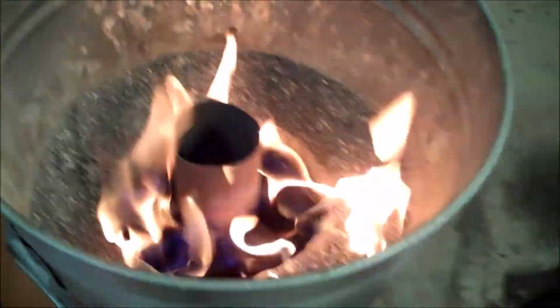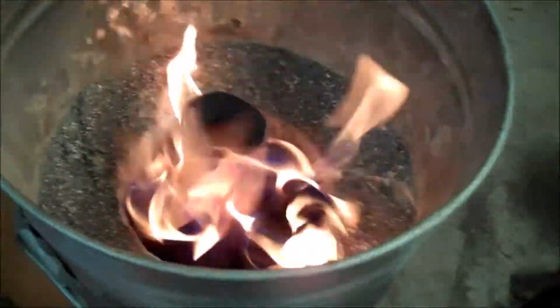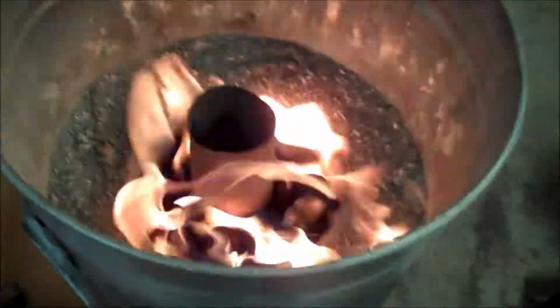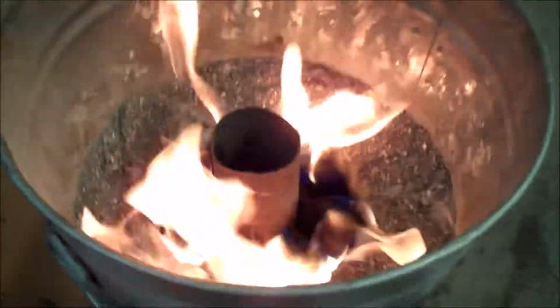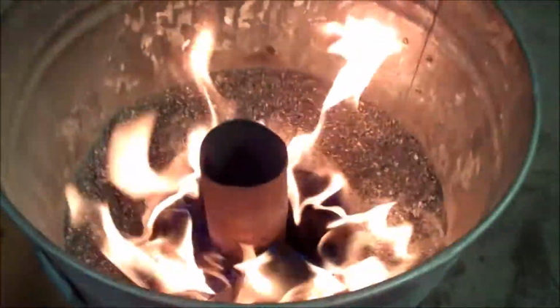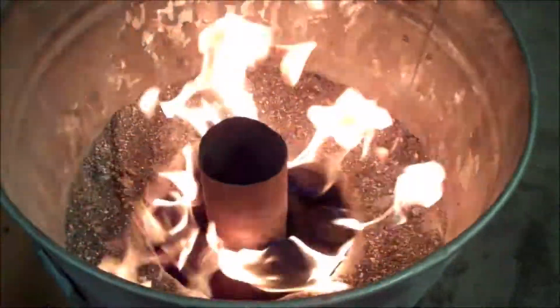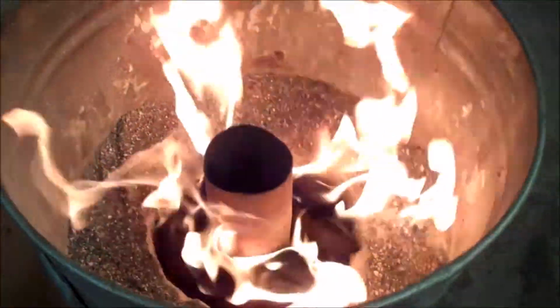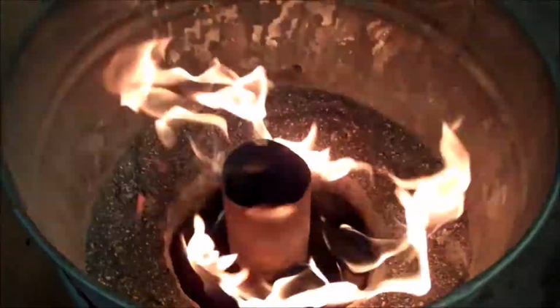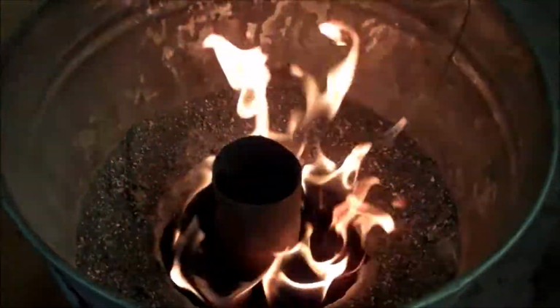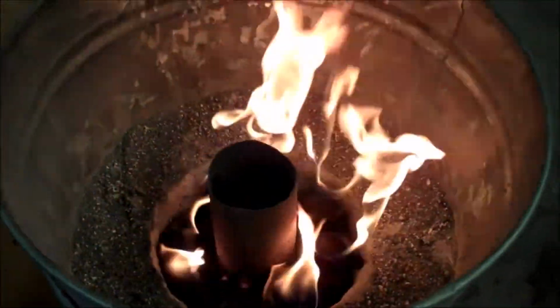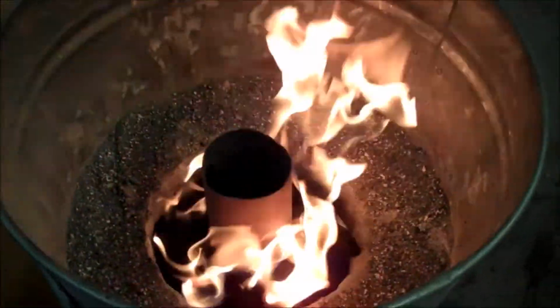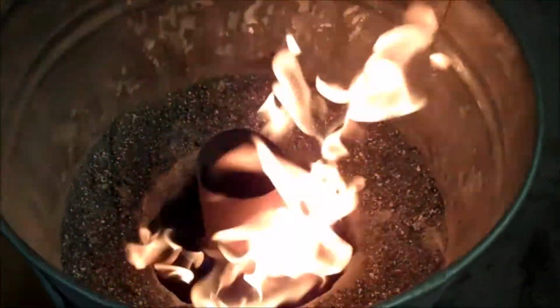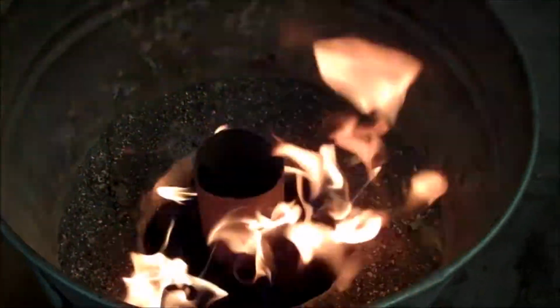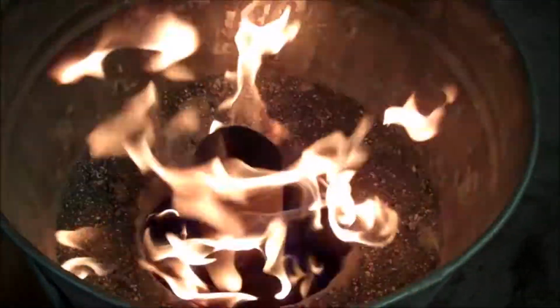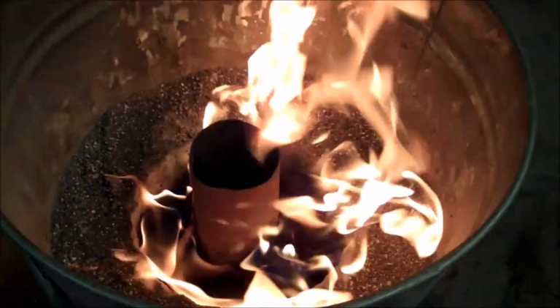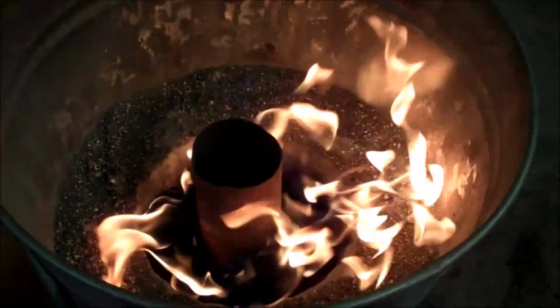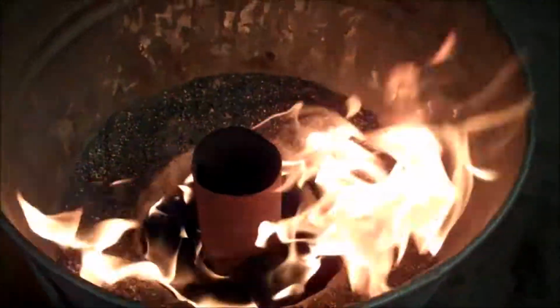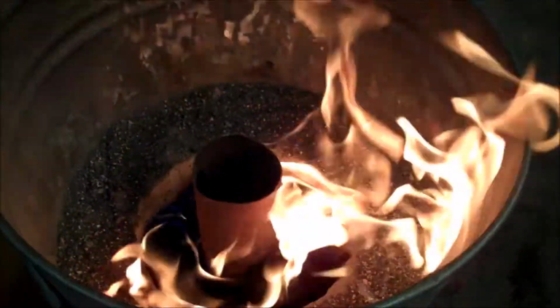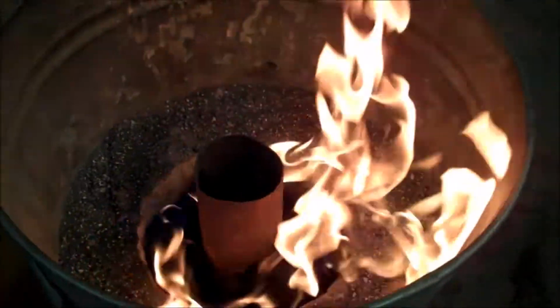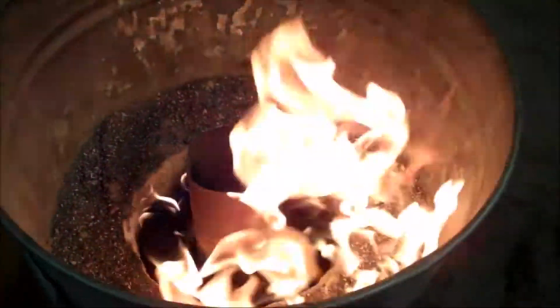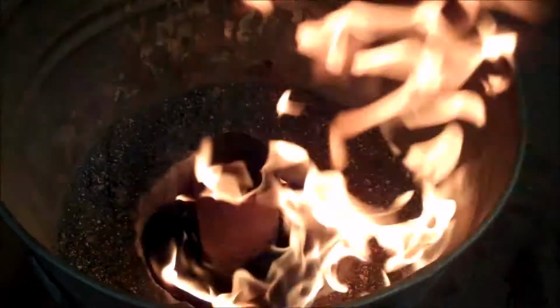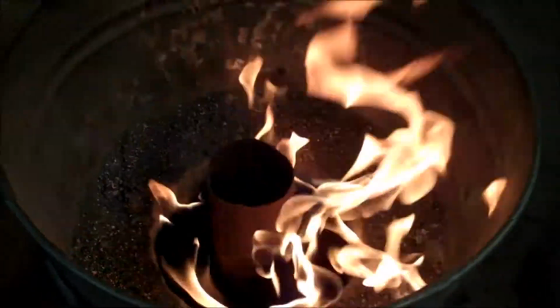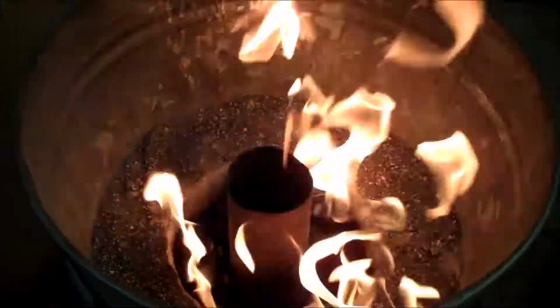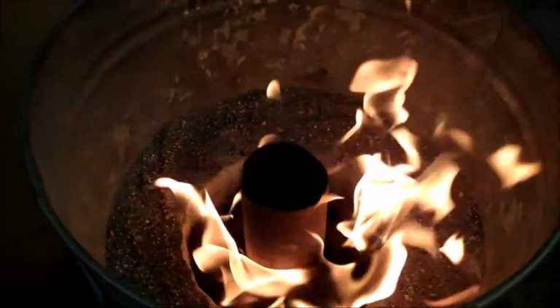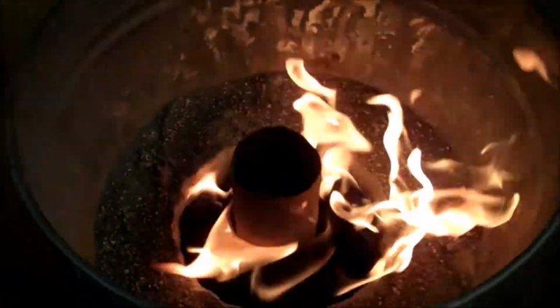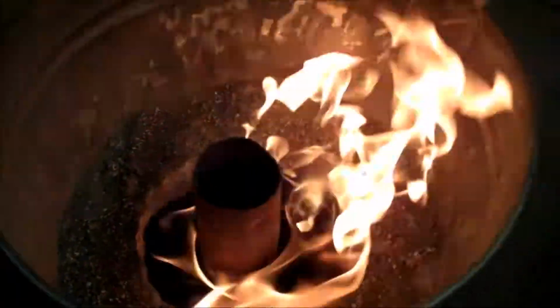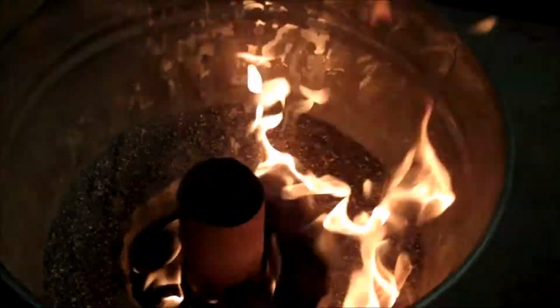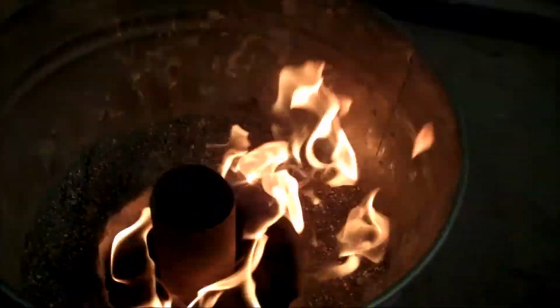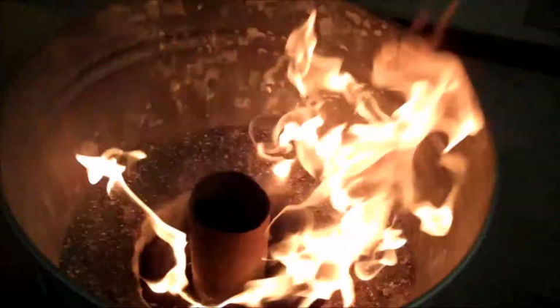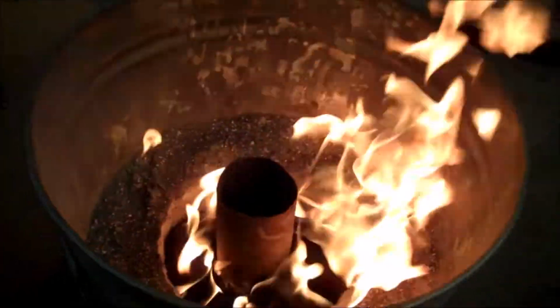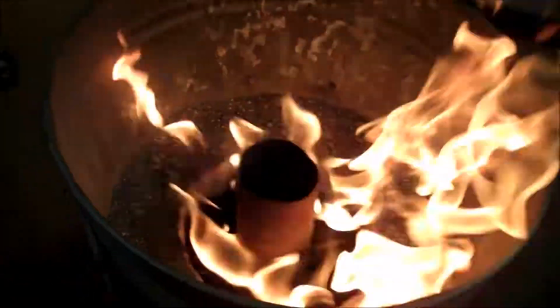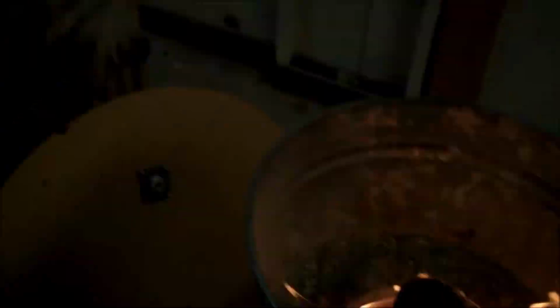So we'll let our charcoal get going here for a little bit and then we'll go ahead and turn the ventilation off and we'll get started.